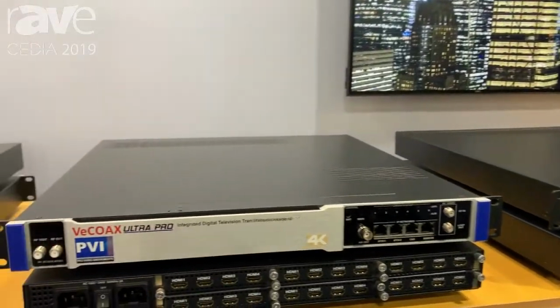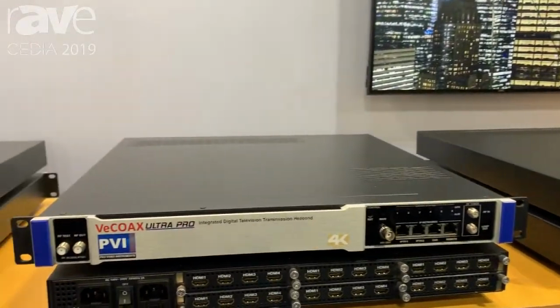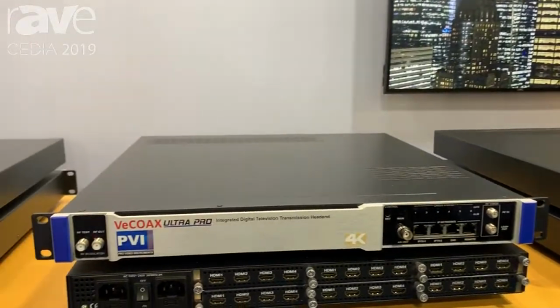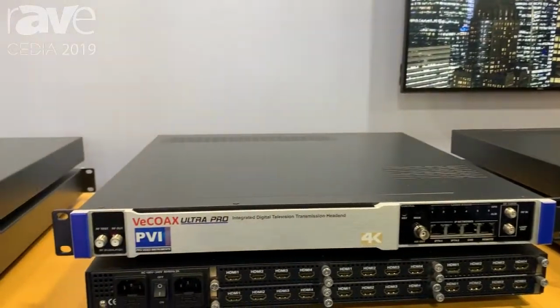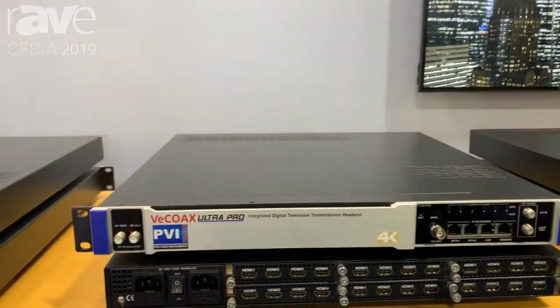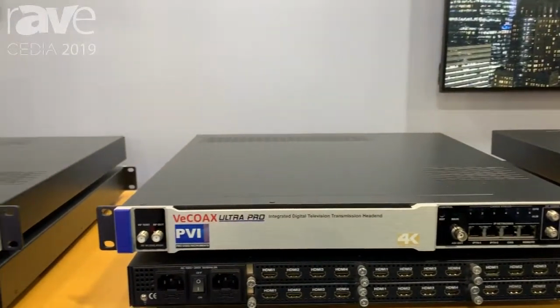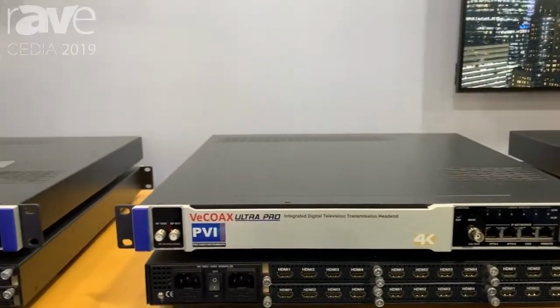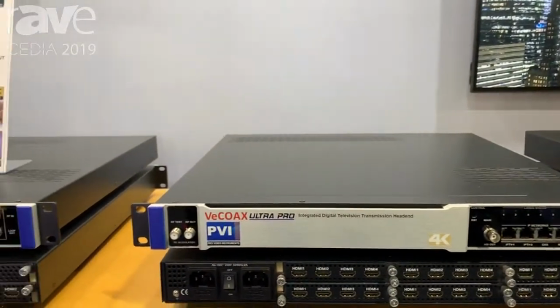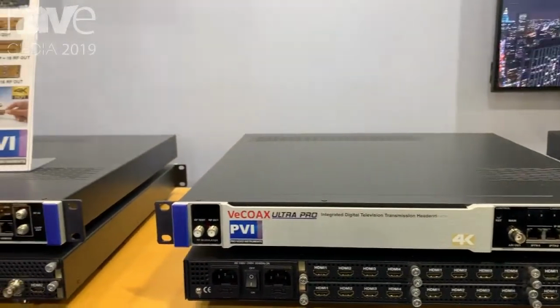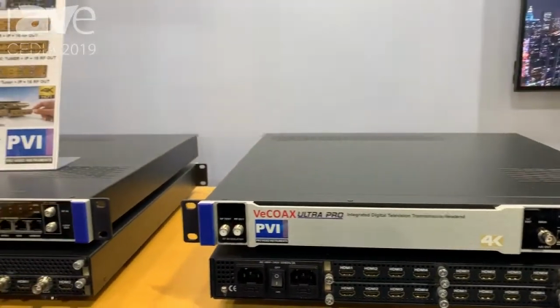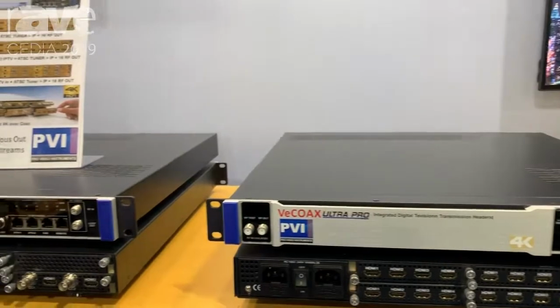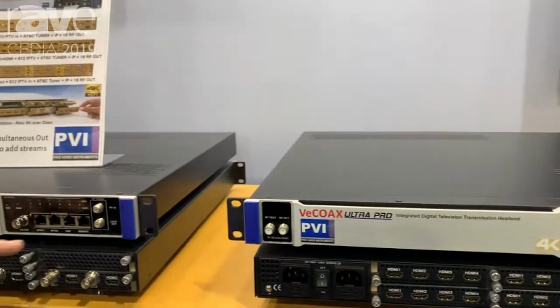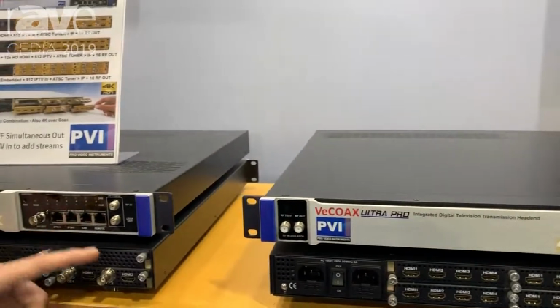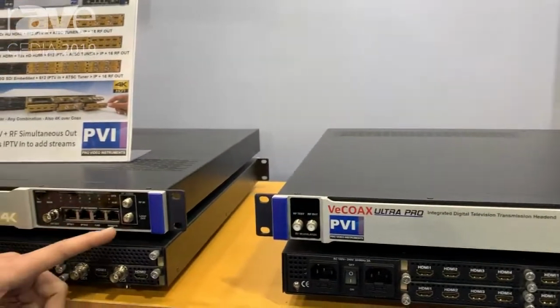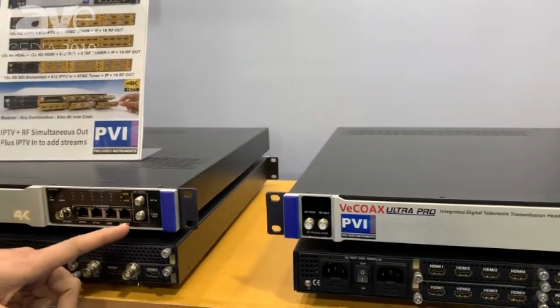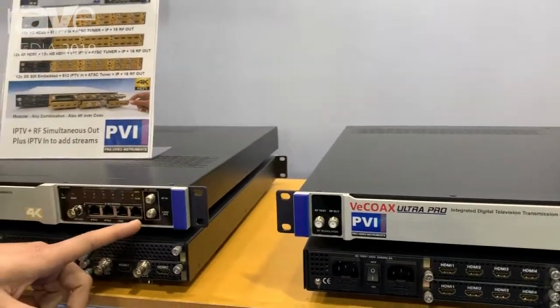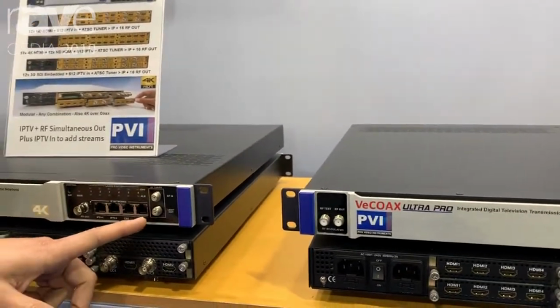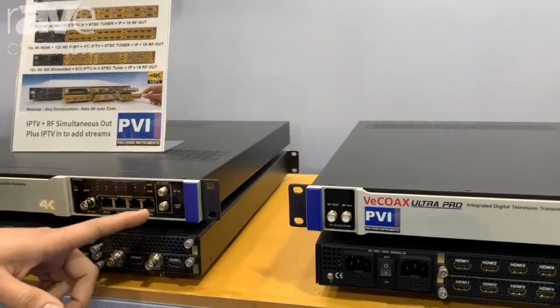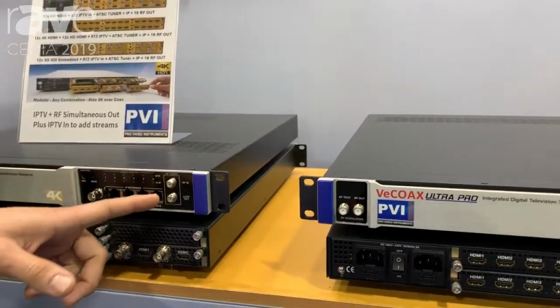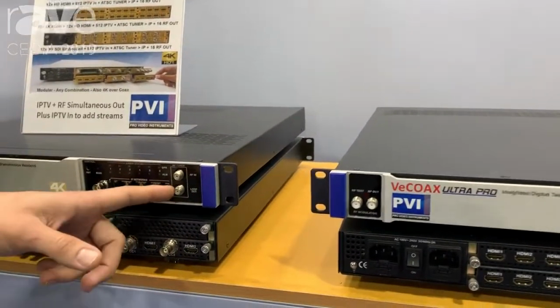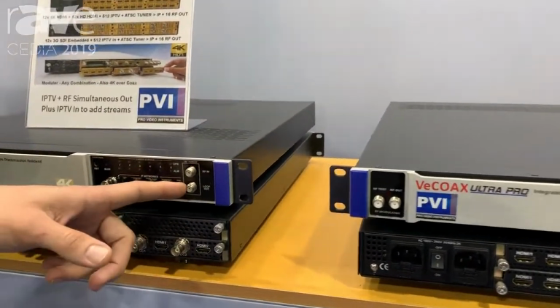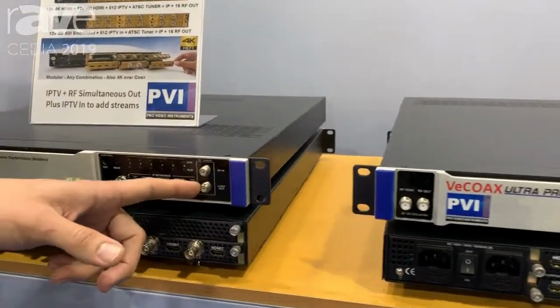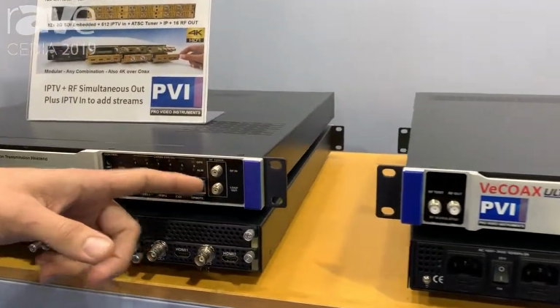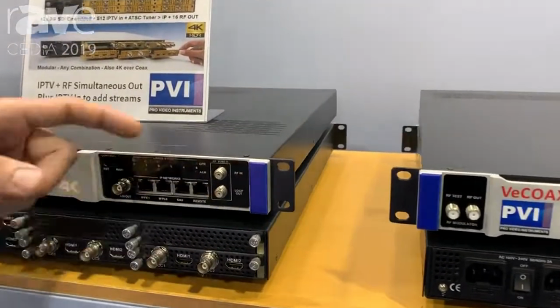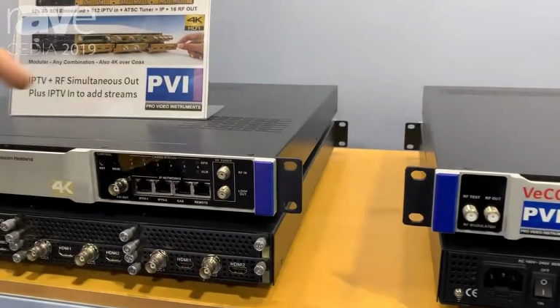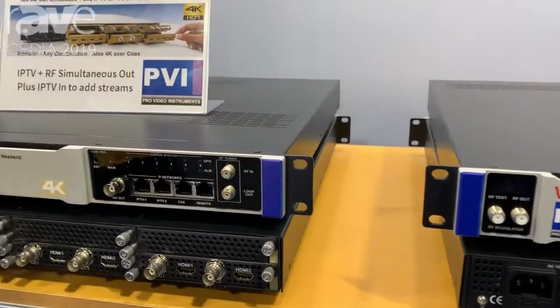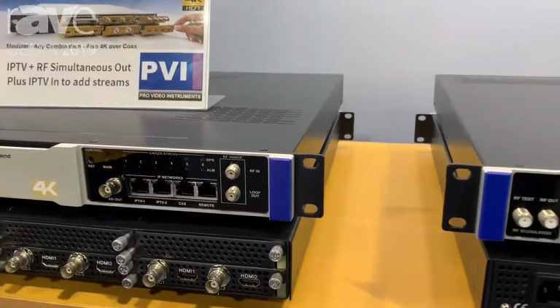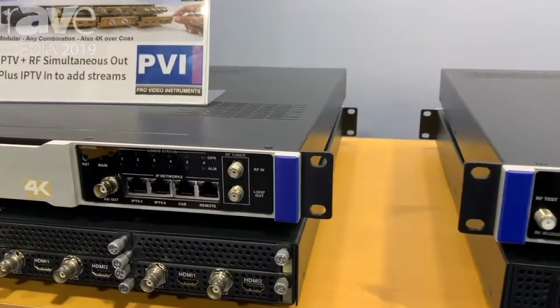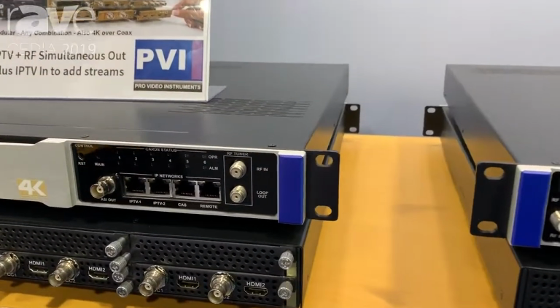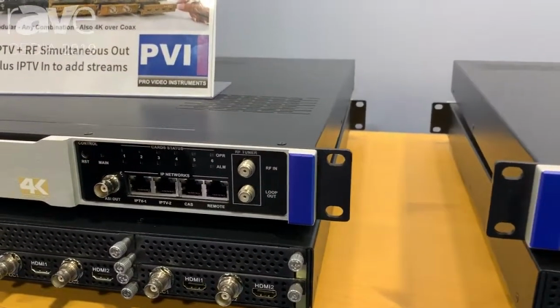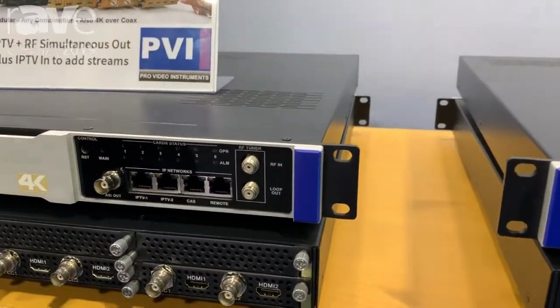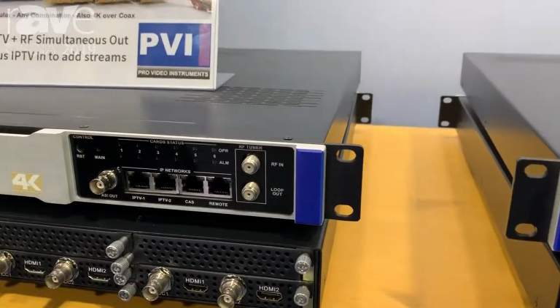These units also have the ability to take an over-the-air signal and tune into it and mix that with your HDMI or SDI signals.